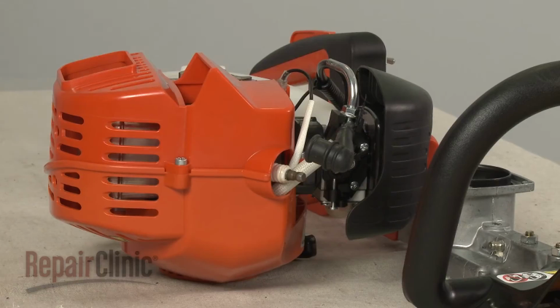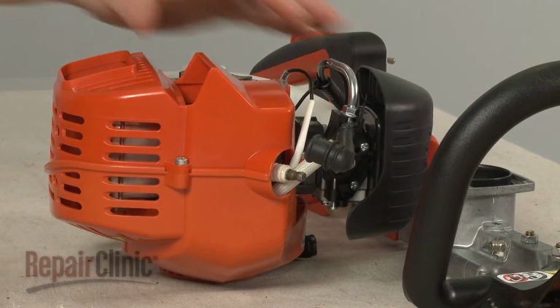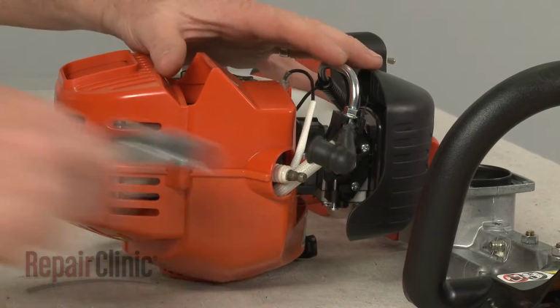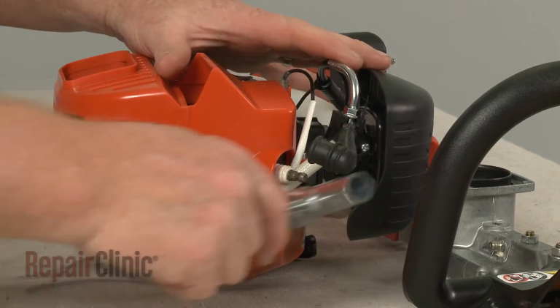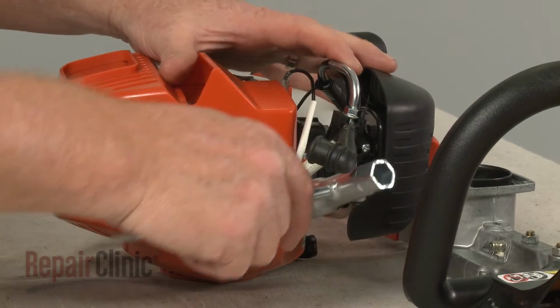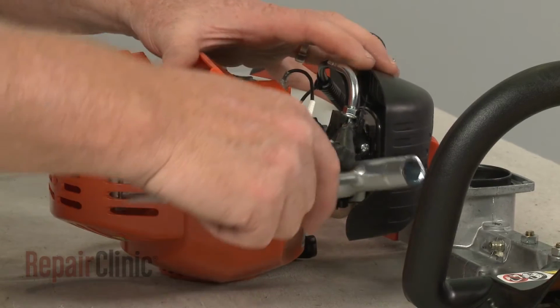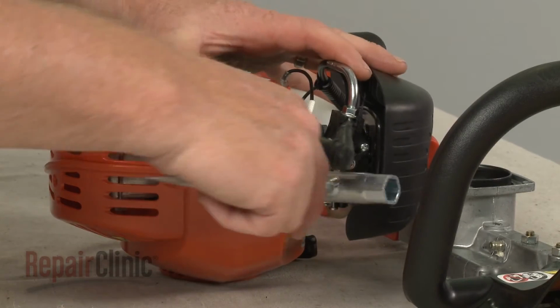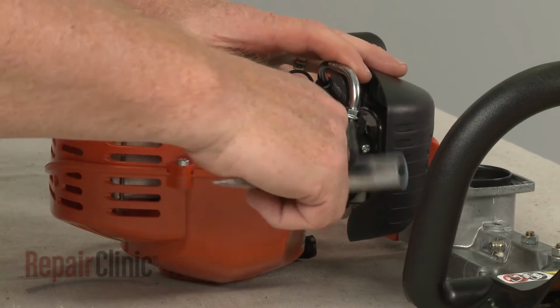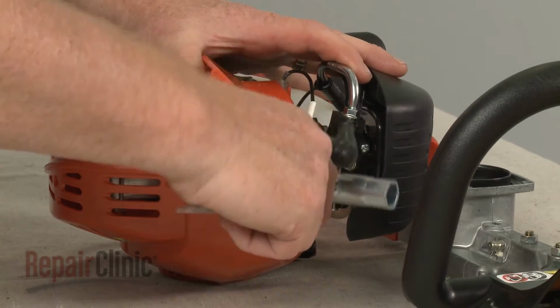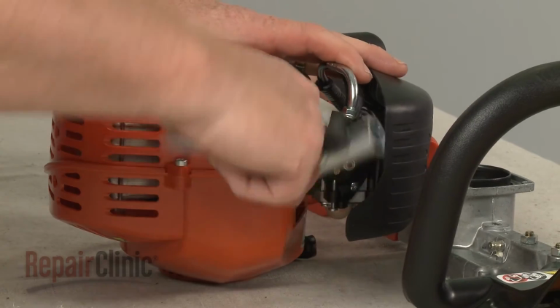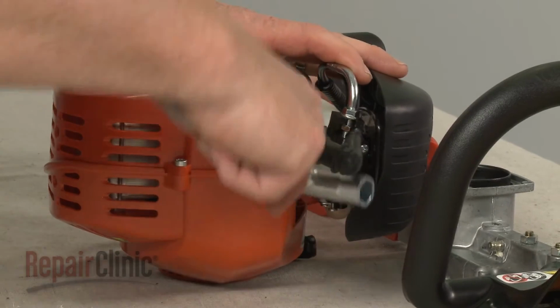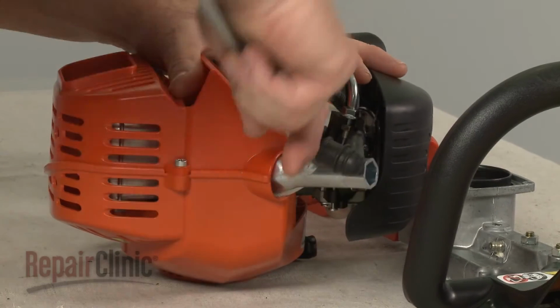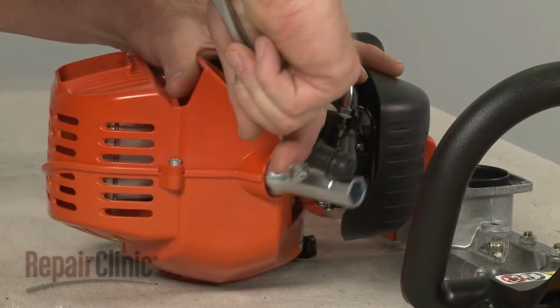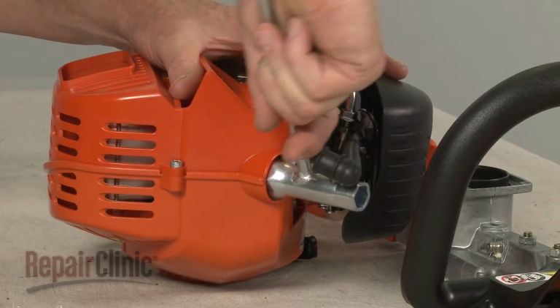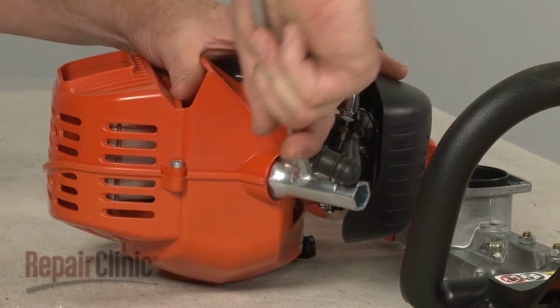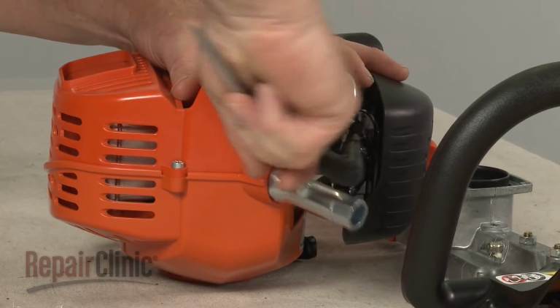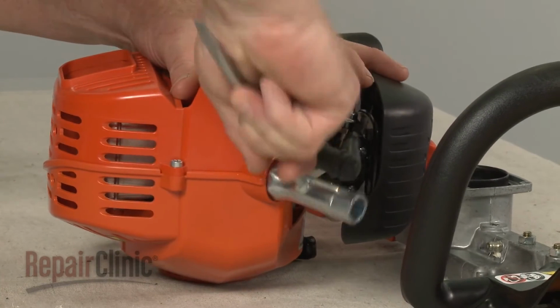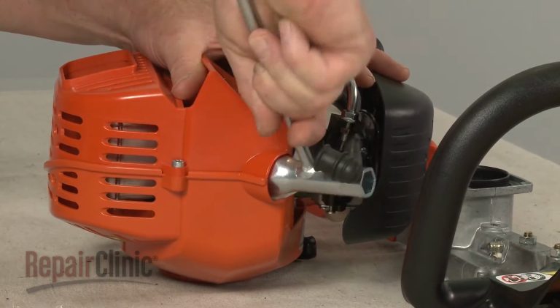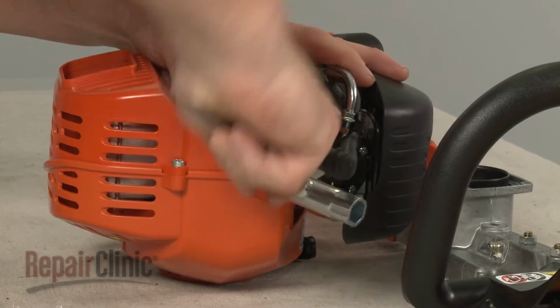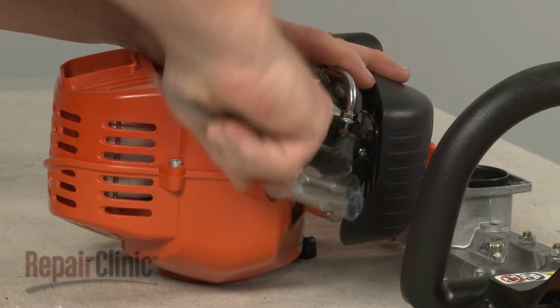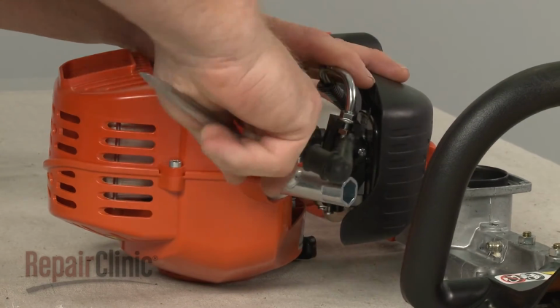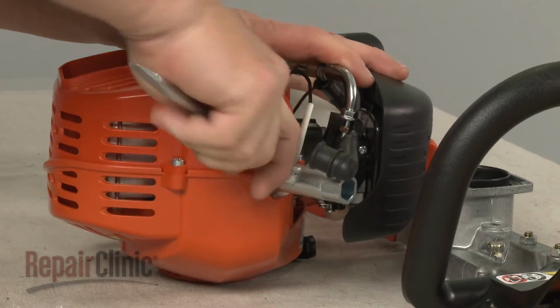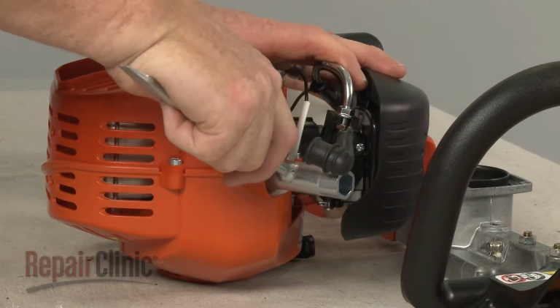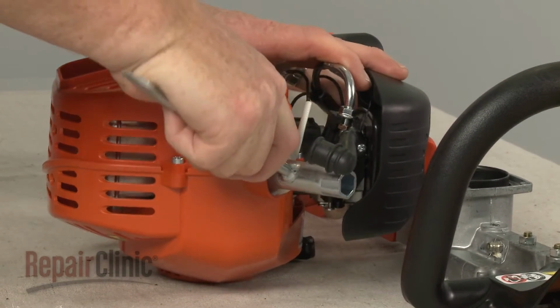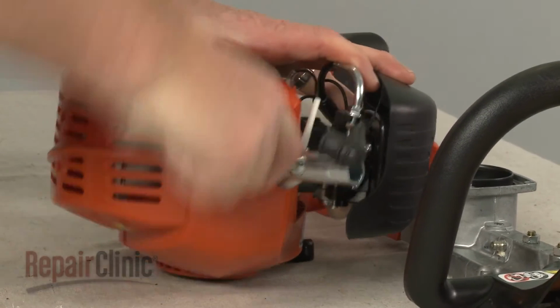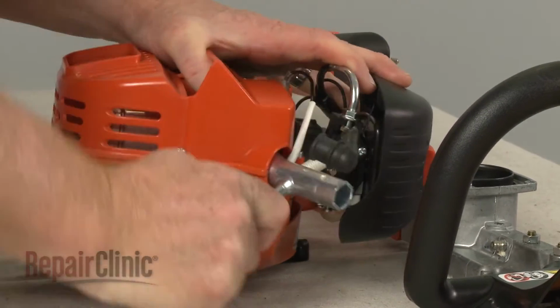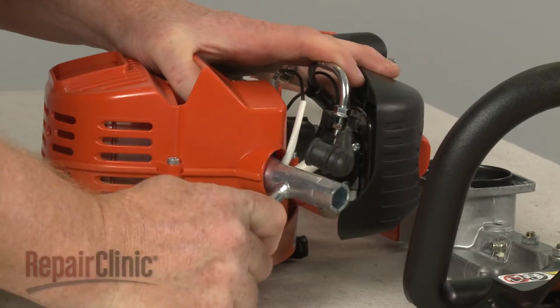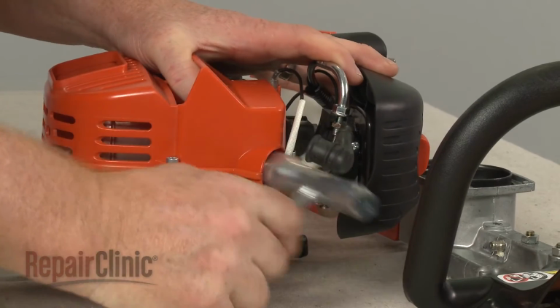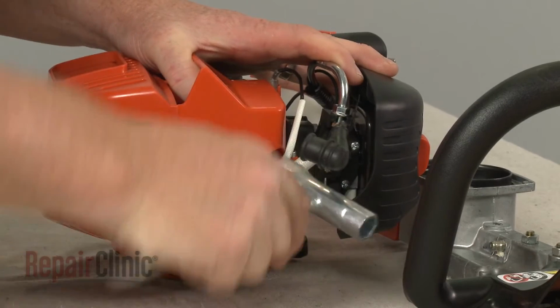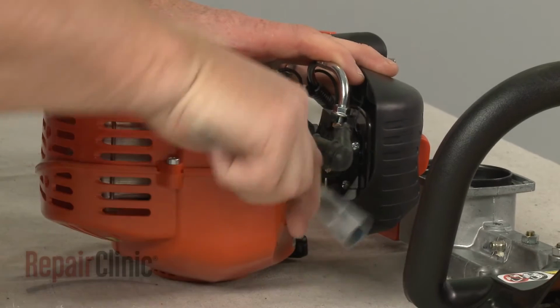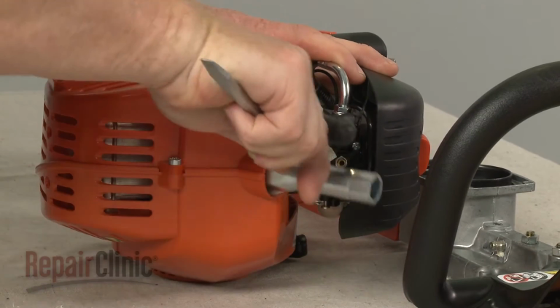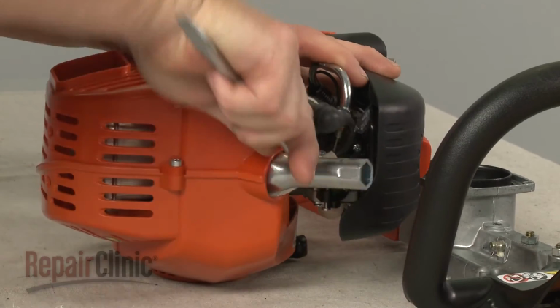Use a 3/4 inch socket or a spark plug wrench to loosen the spark plug, then unthread it.